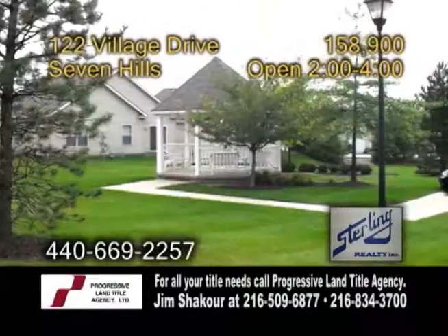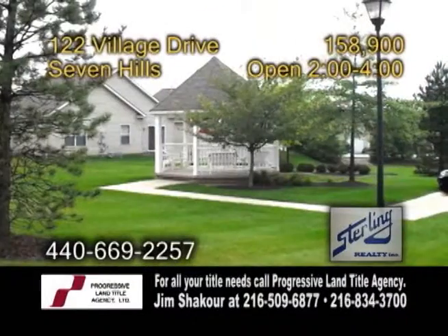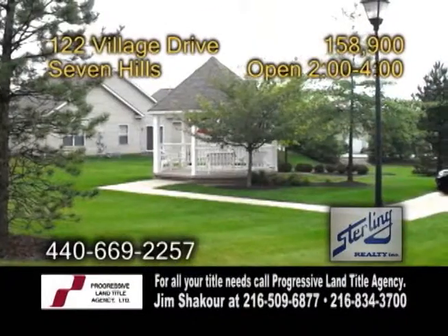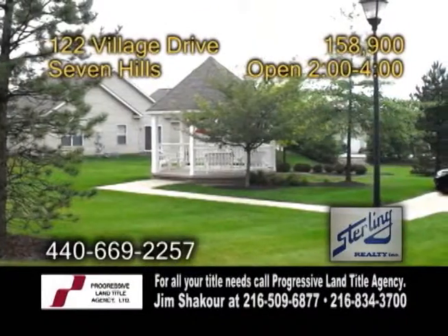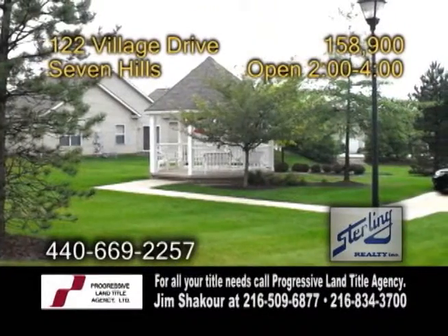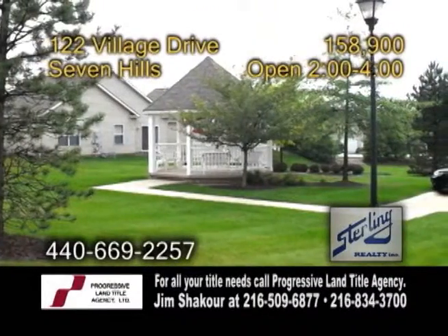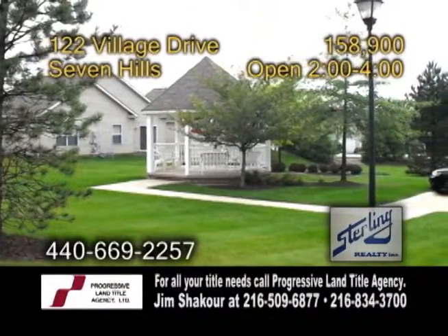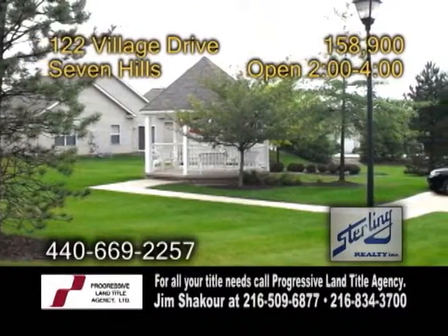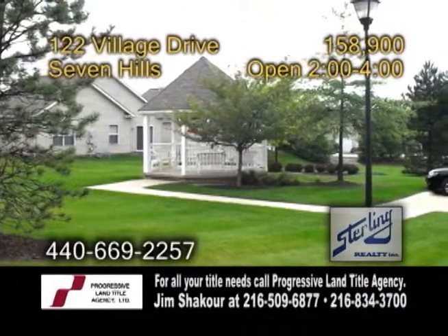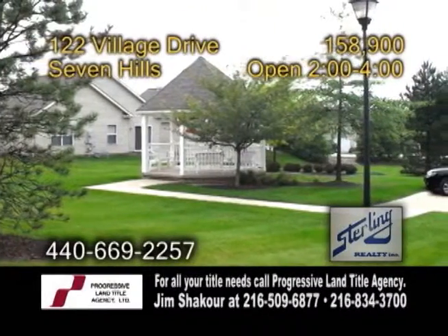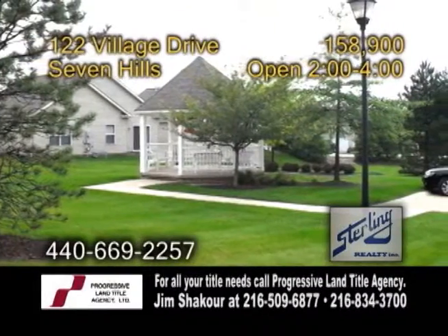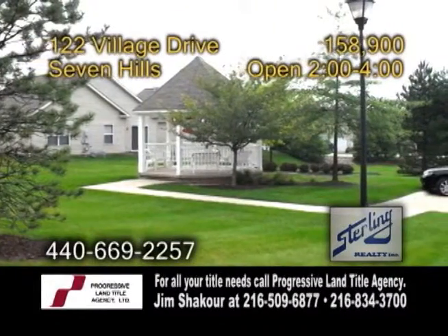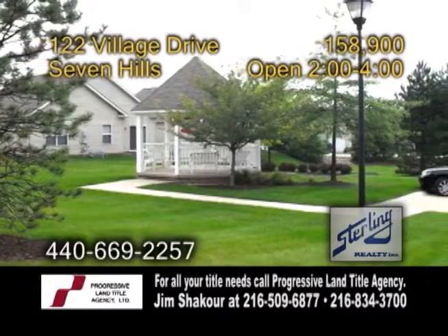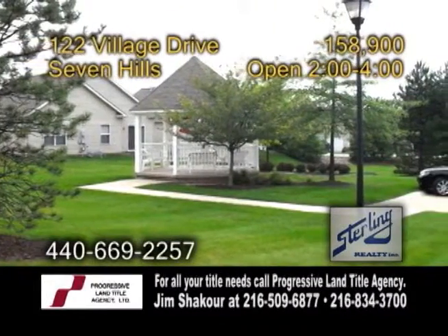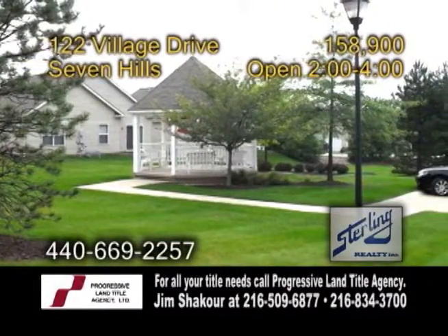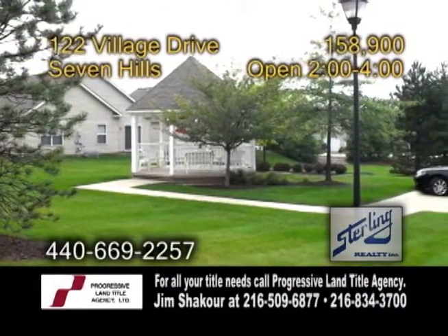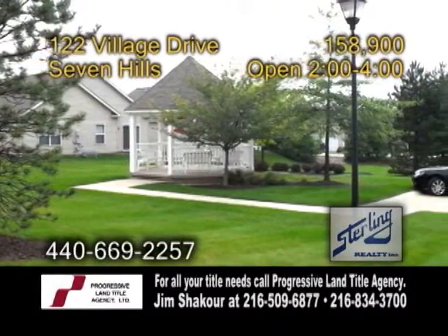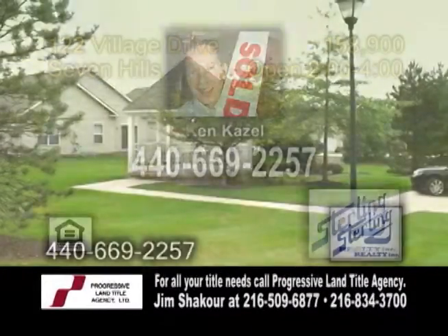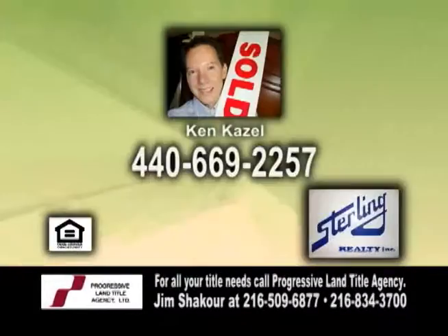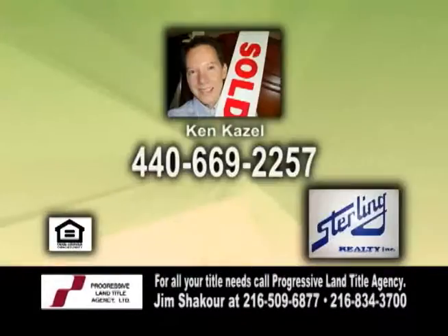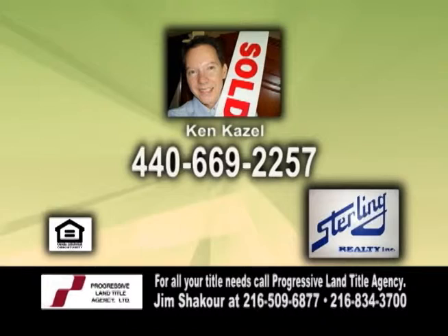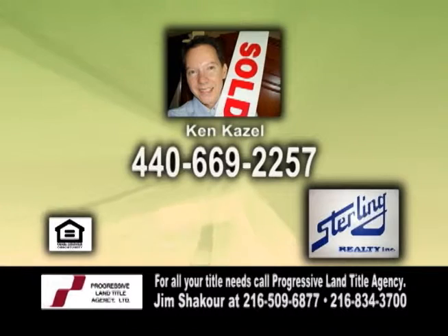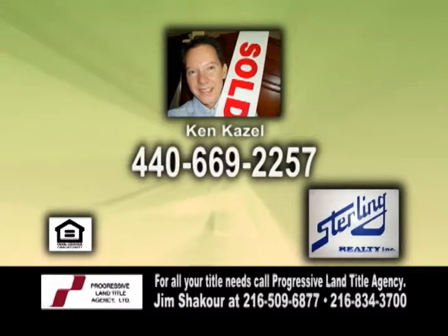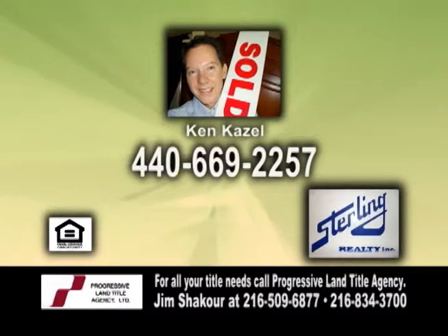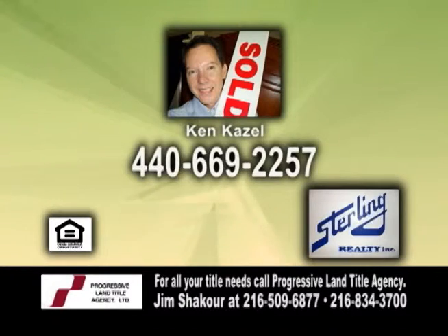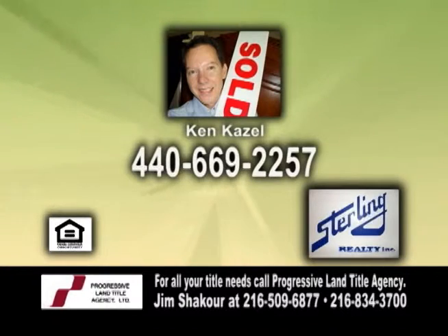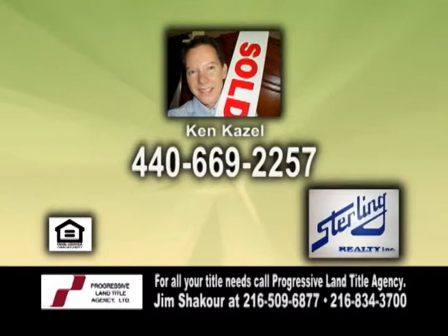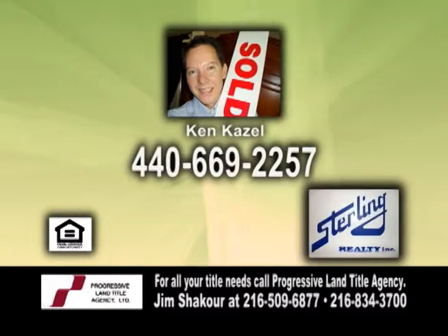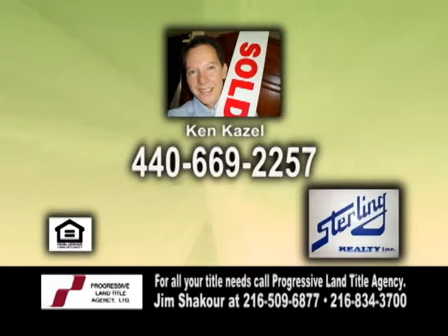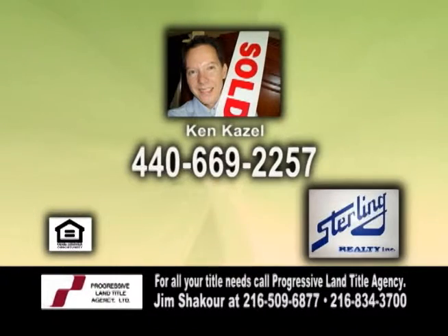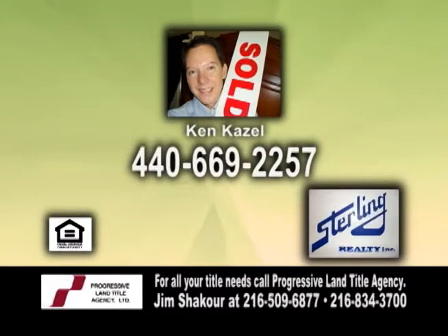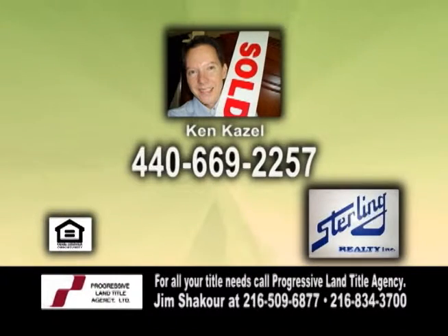Come out today for an open house from 2 to 4 p.m., or give Ken Kaisel a call for more details.